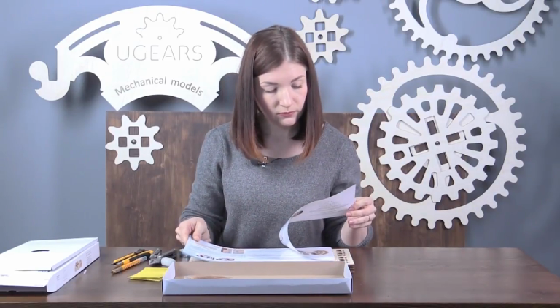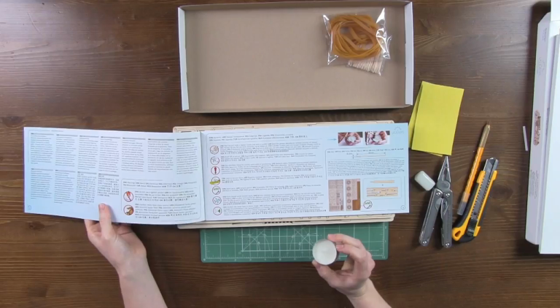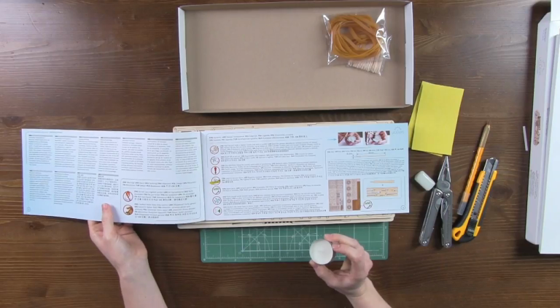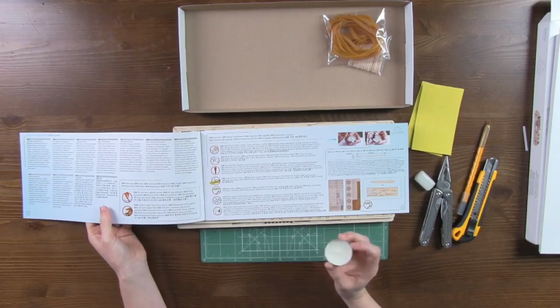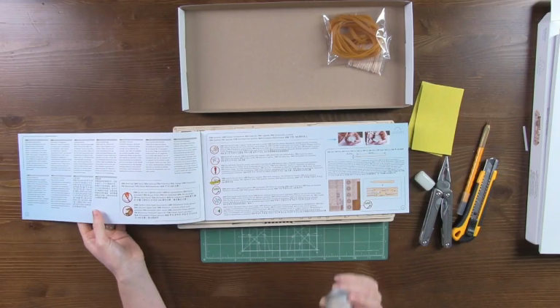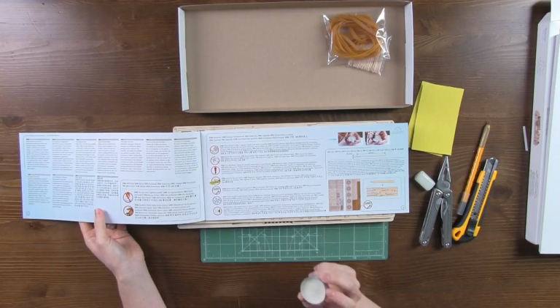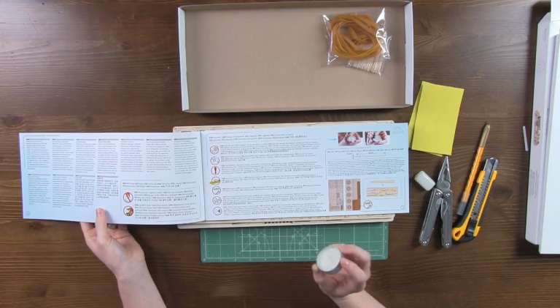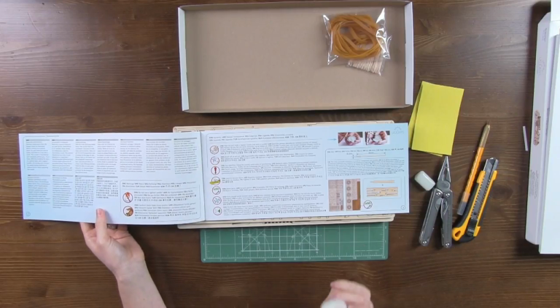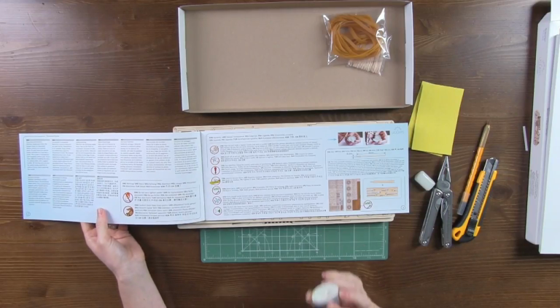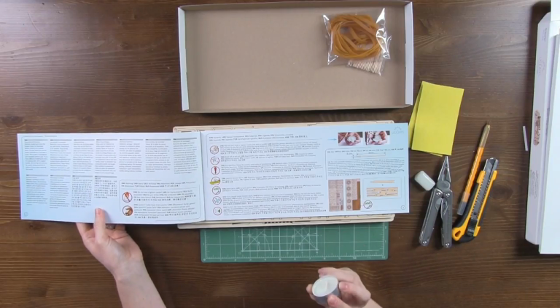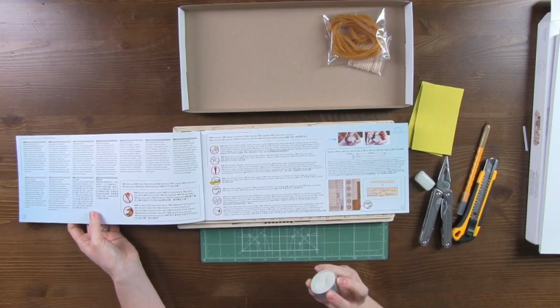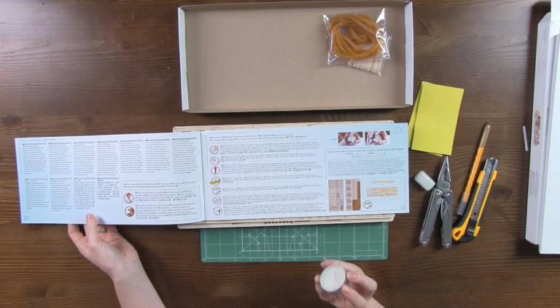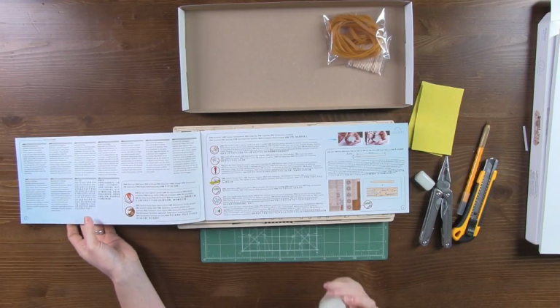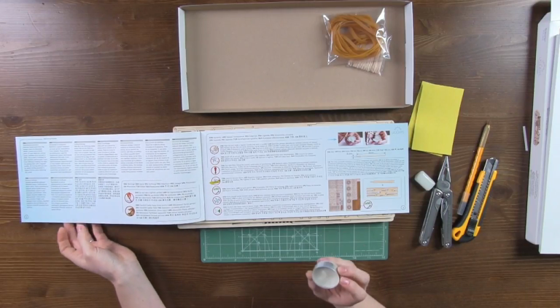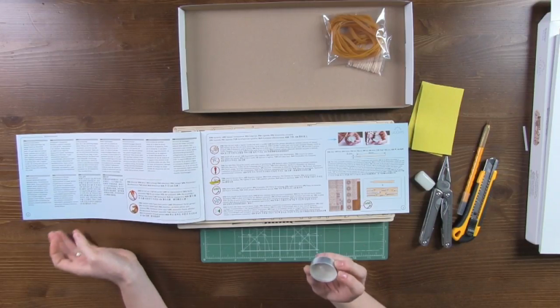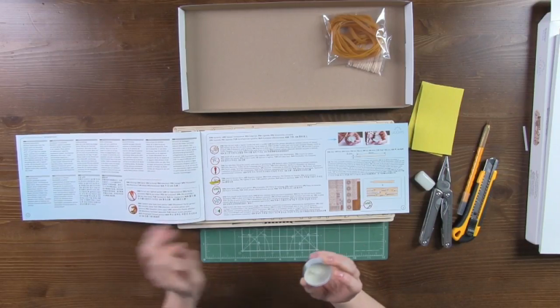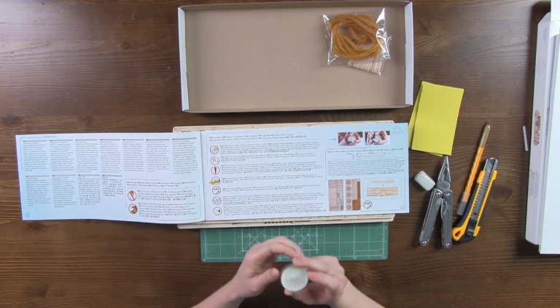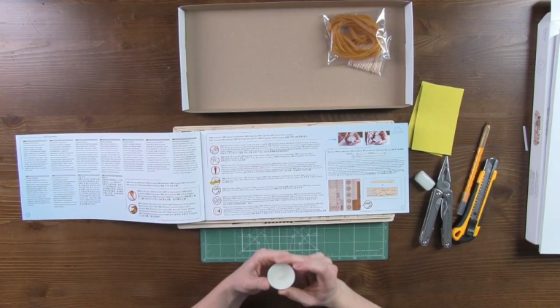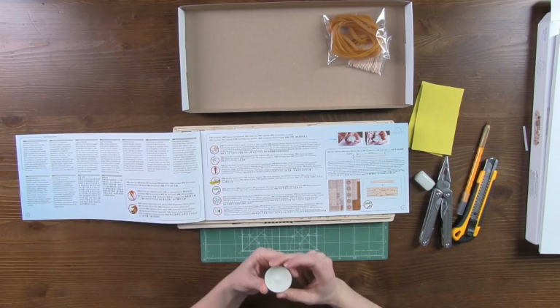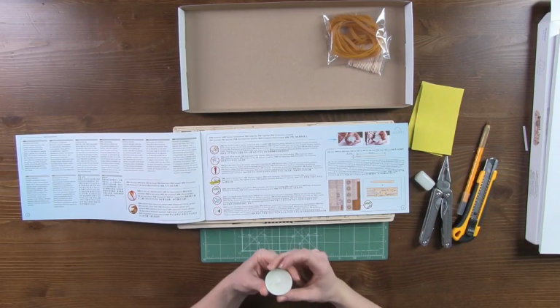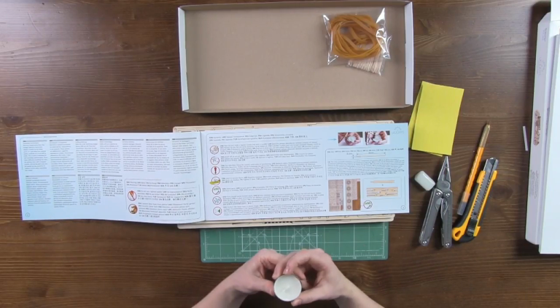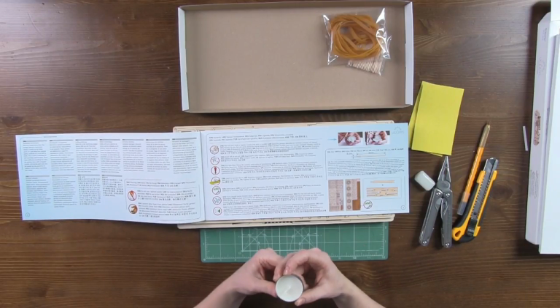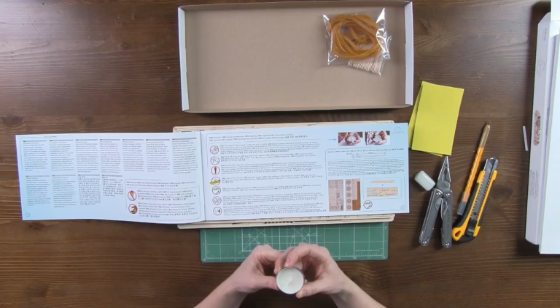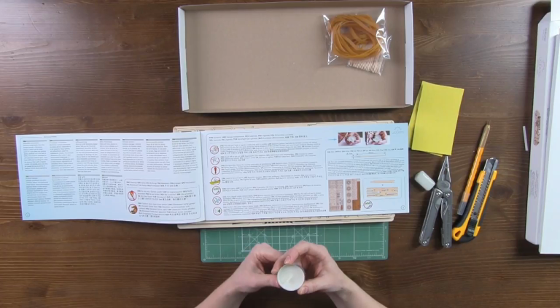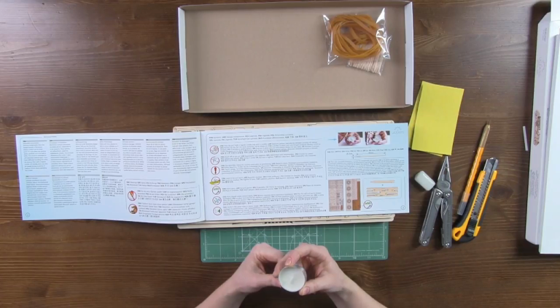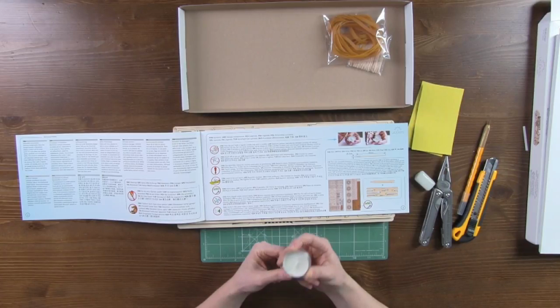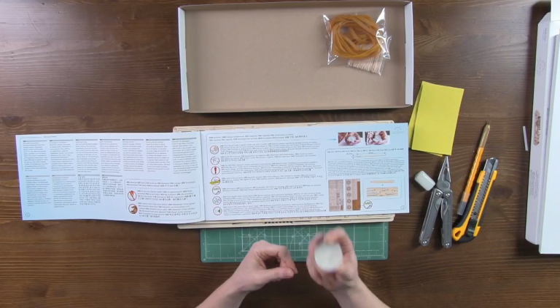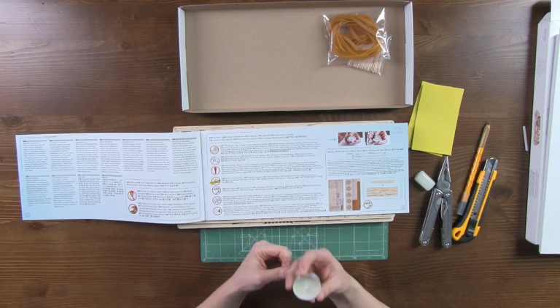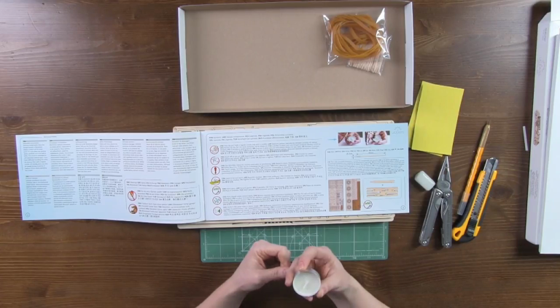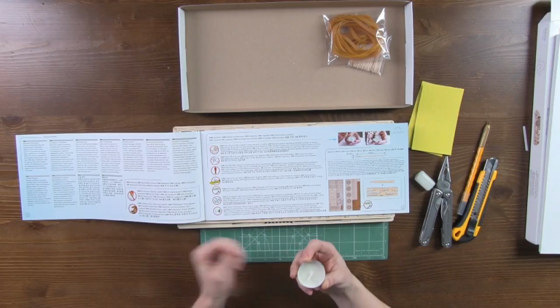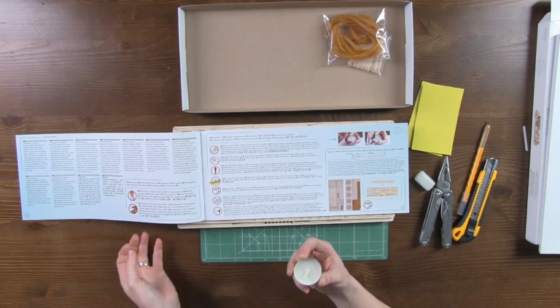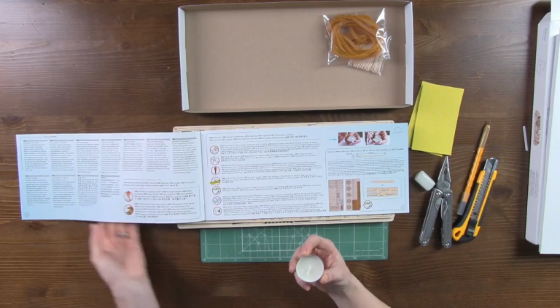To assemble the model you'll need candle wax. The parts should be waxed to provide better friction and rotation.